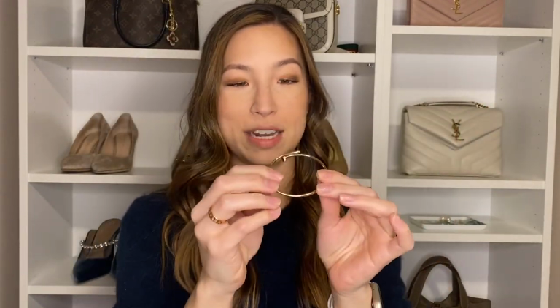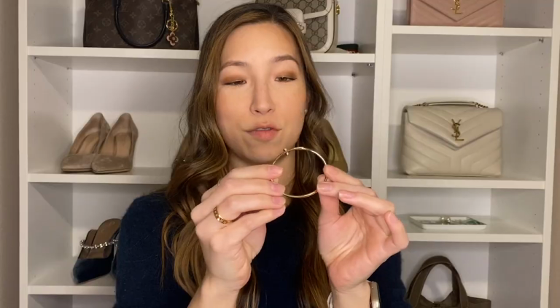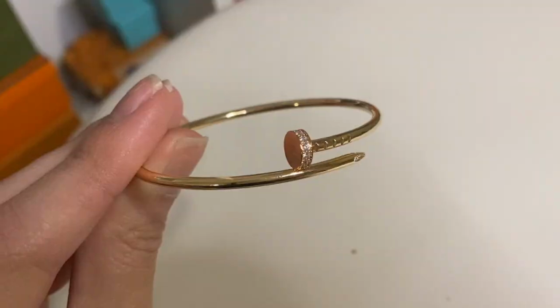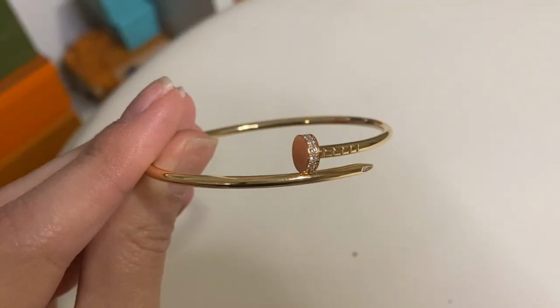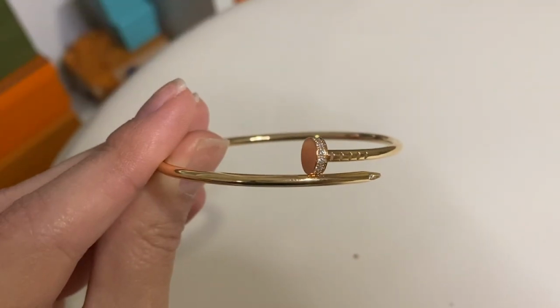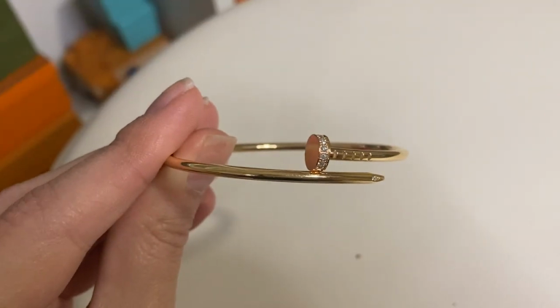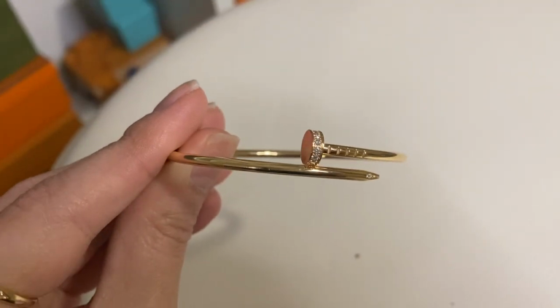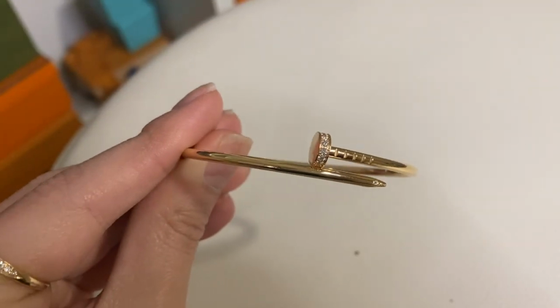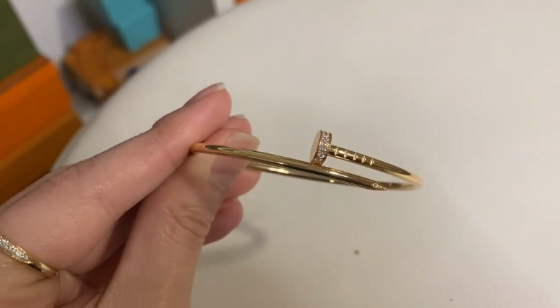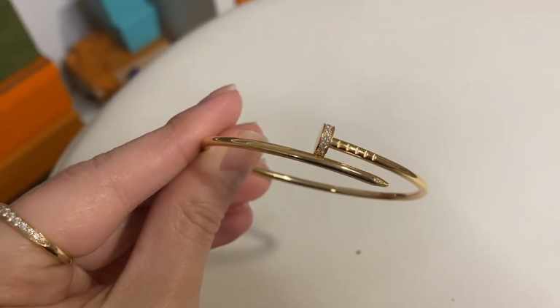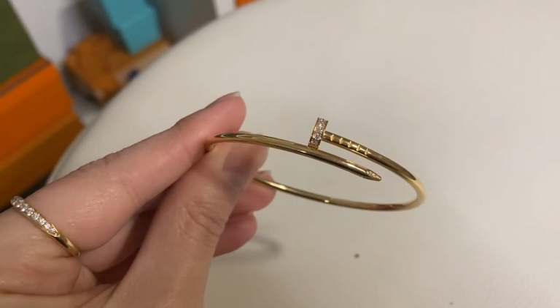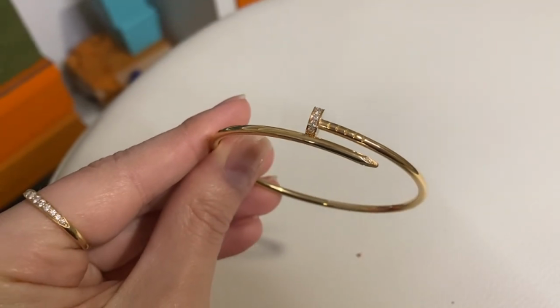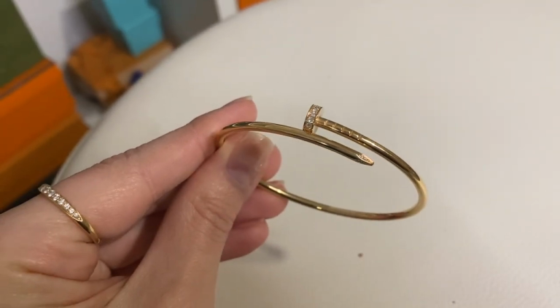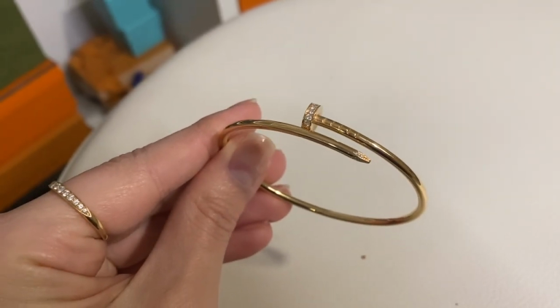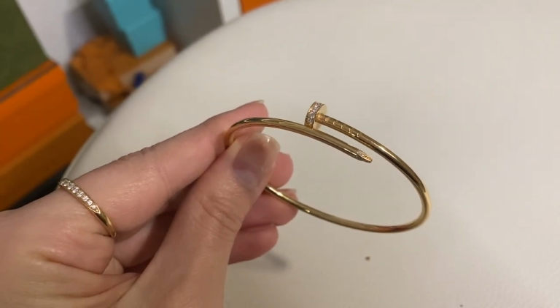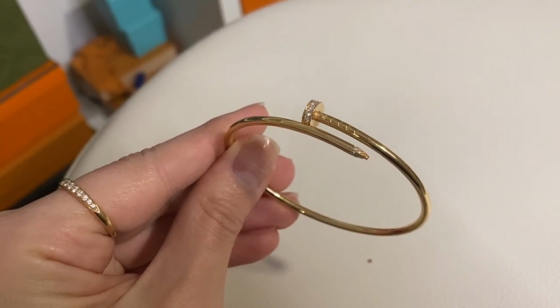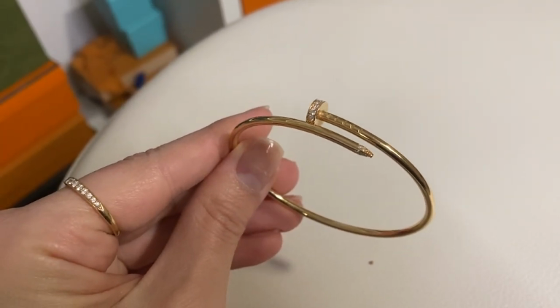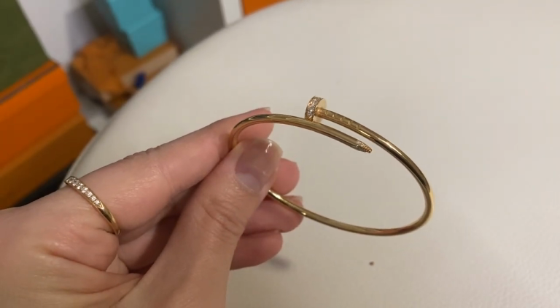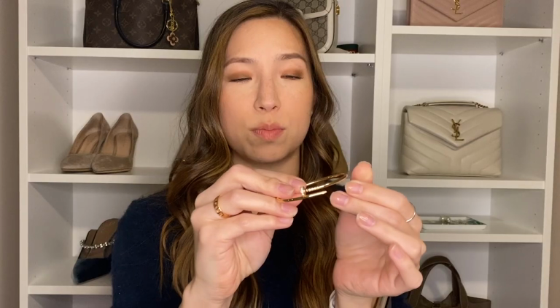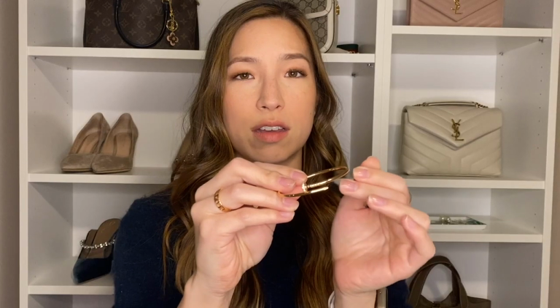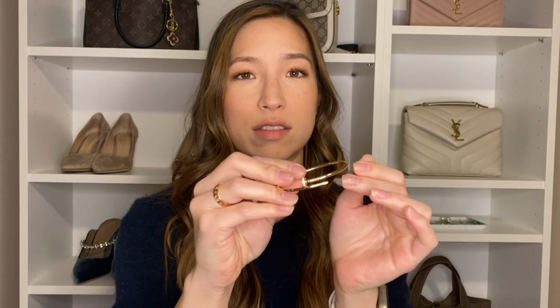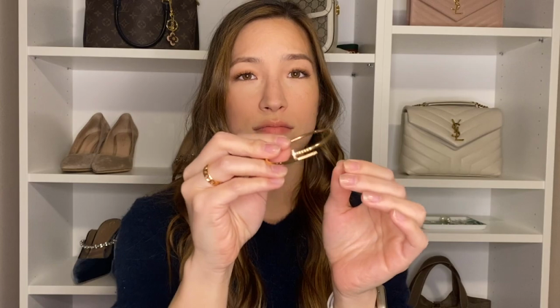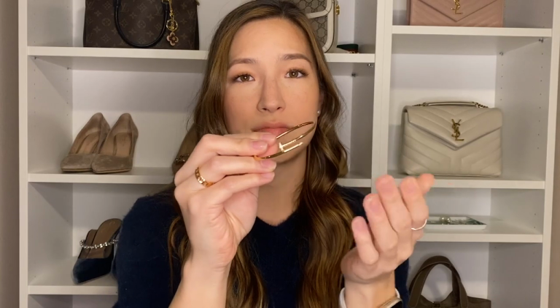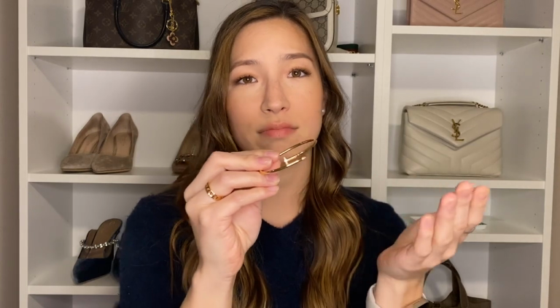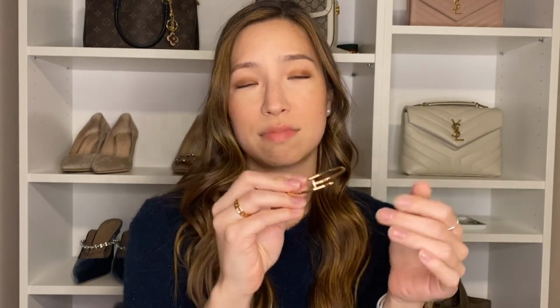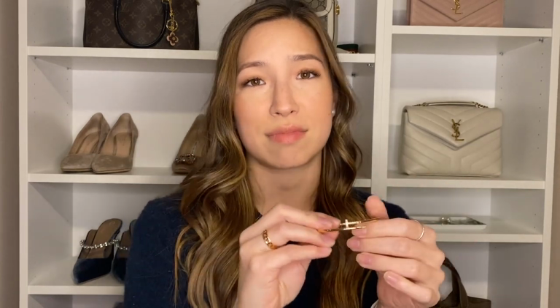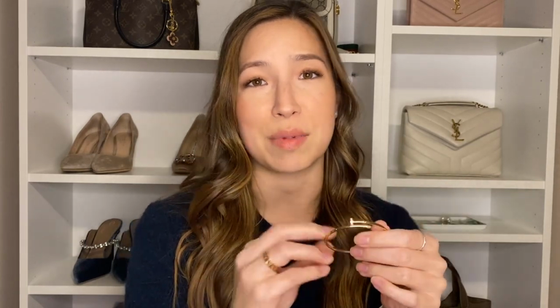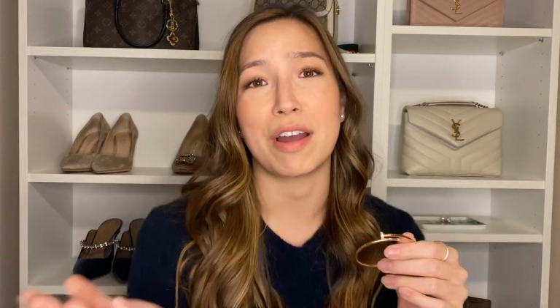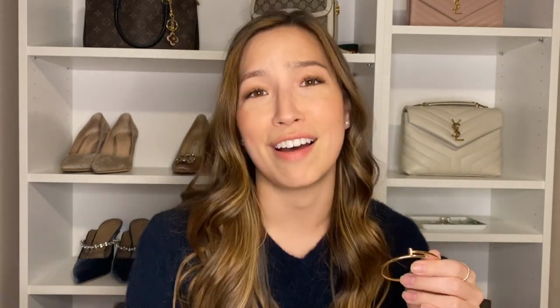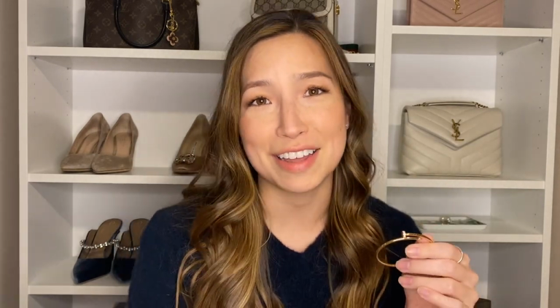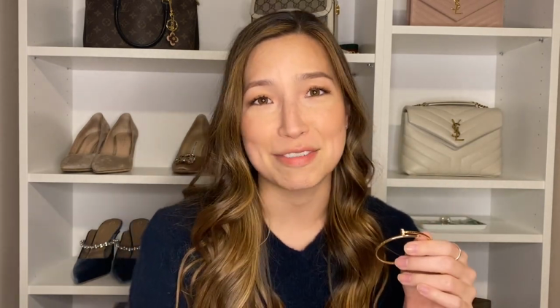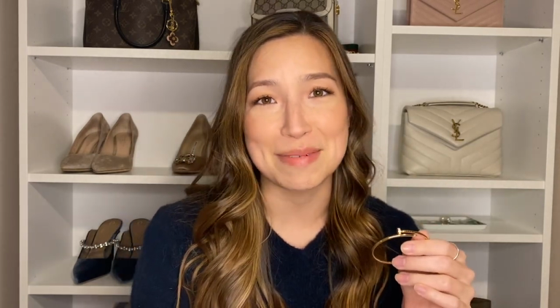It's very beautiful and very dainty. I got the one that has diamonds, because I love diamonds.